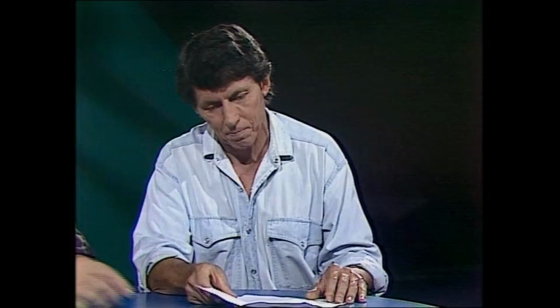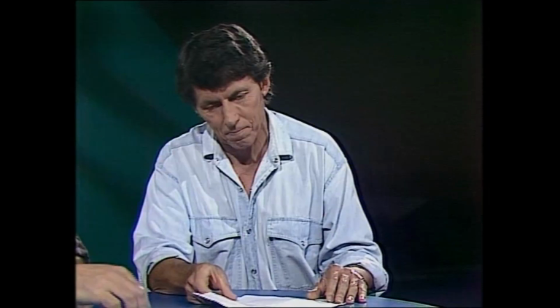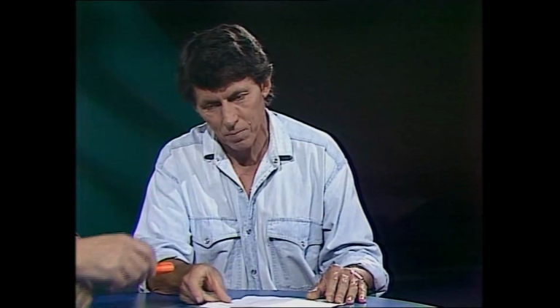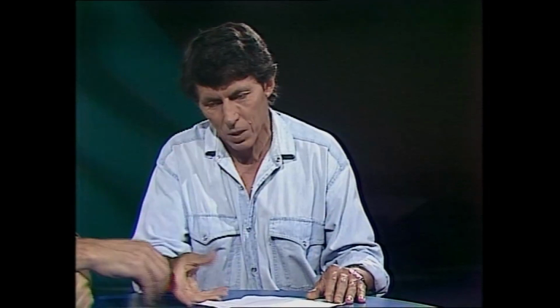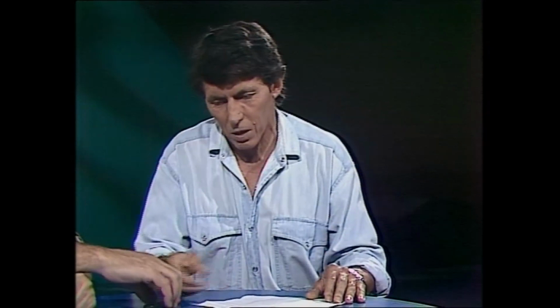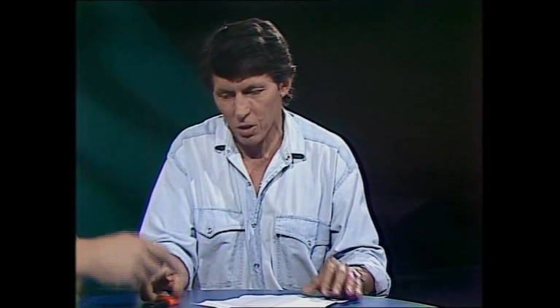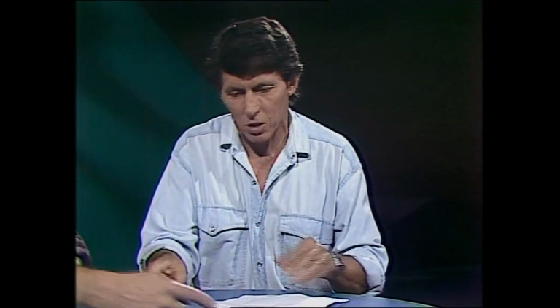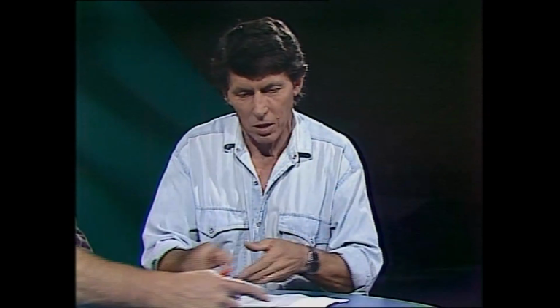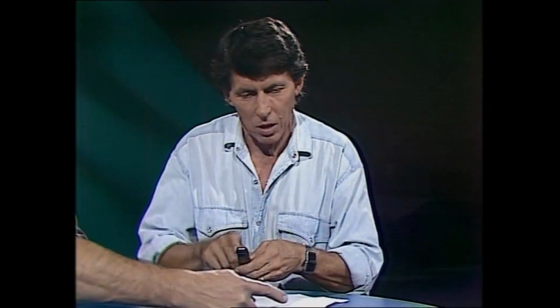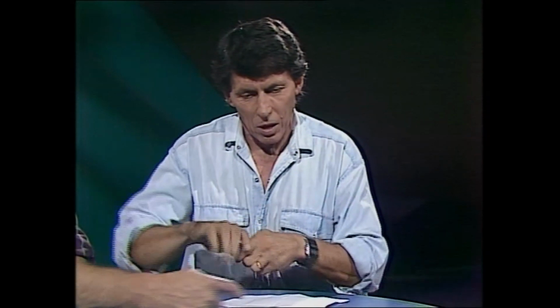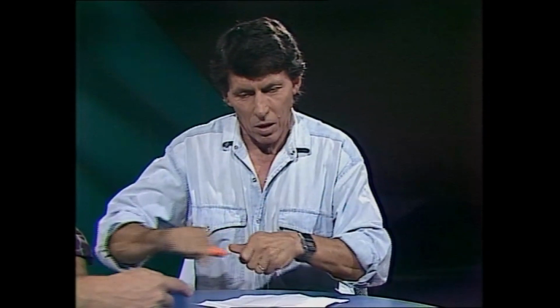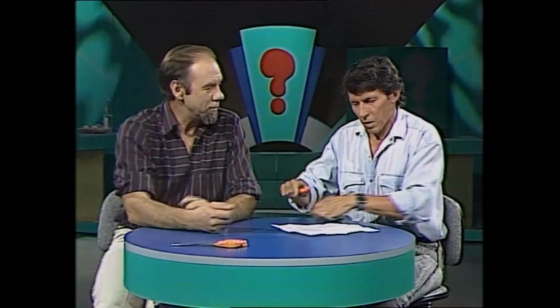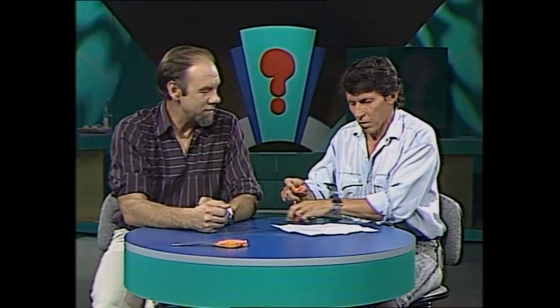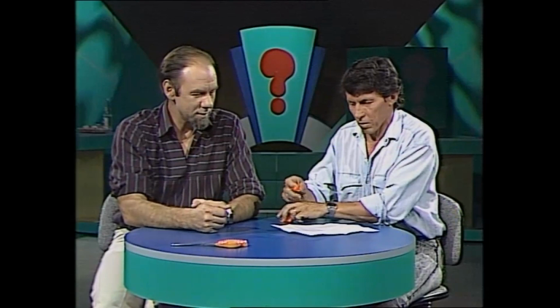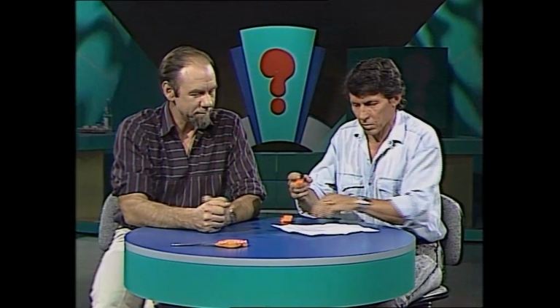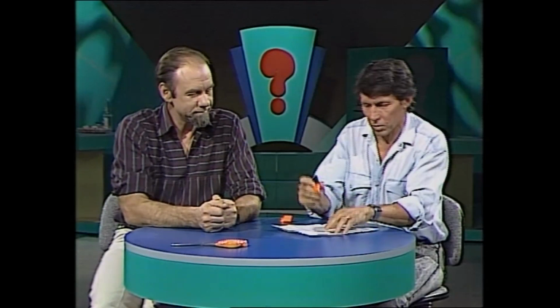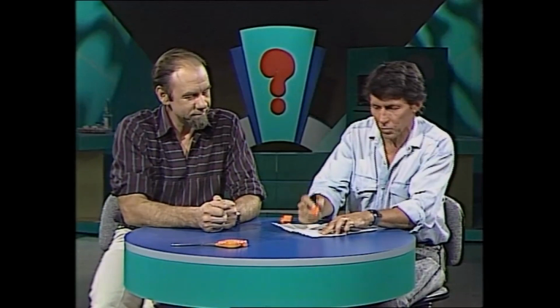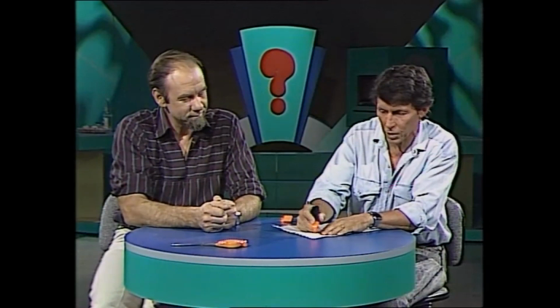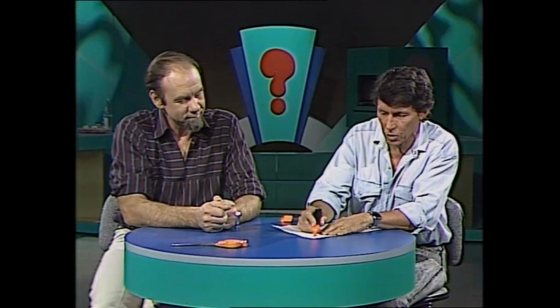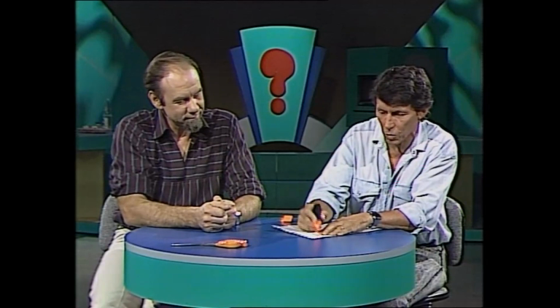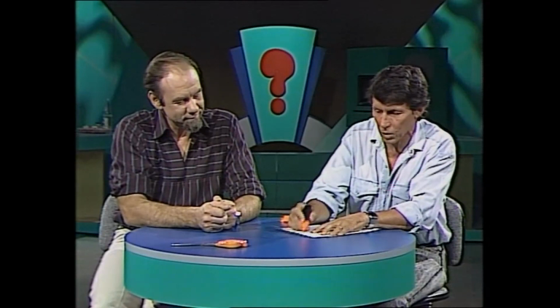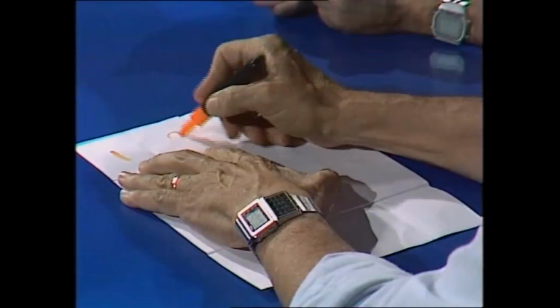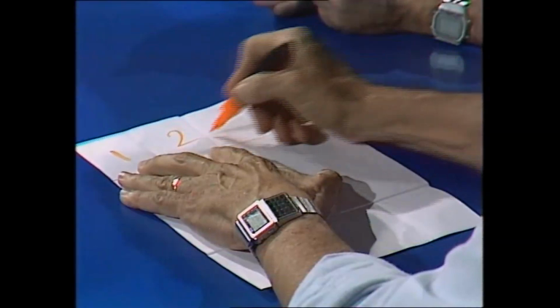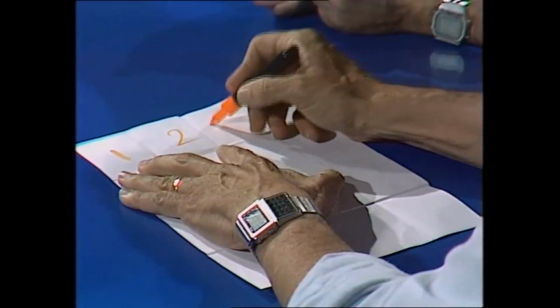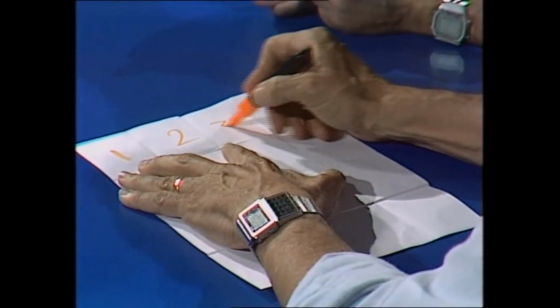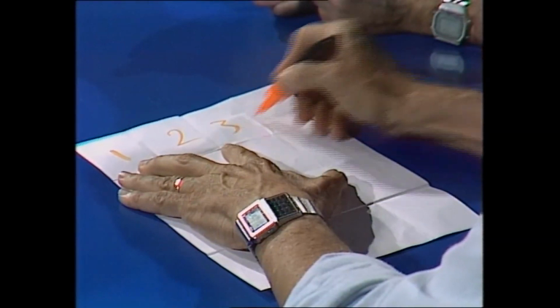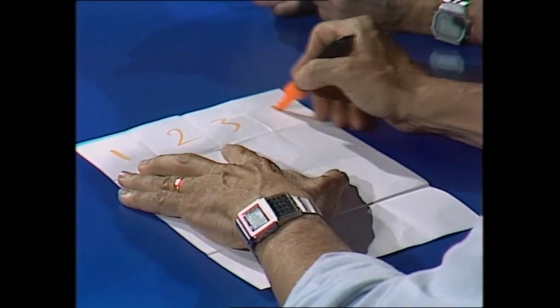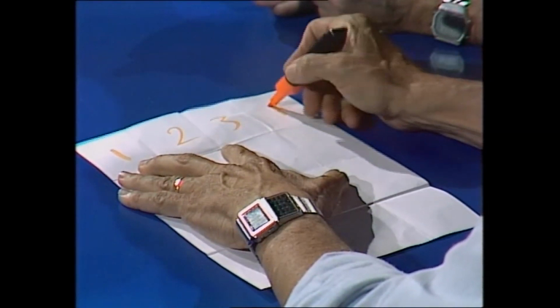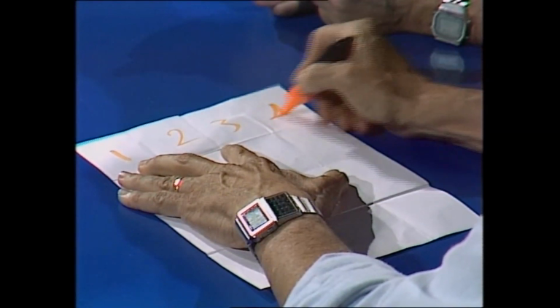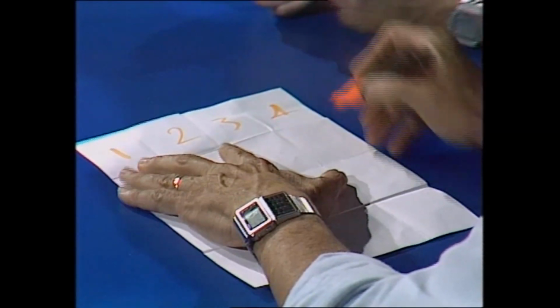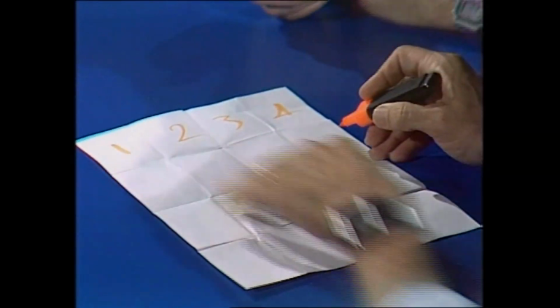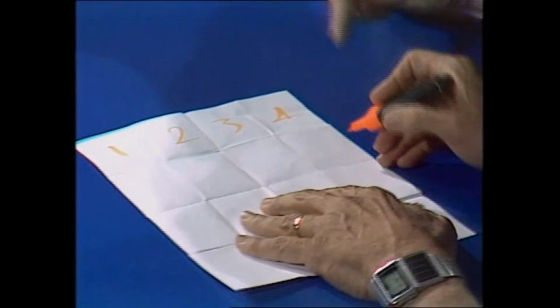Okay, now take the pen and write 1, 2, 3, 4 across the top. That's fairly easy. 1, 2, 3, 4.